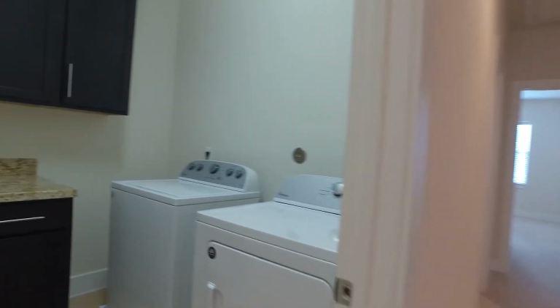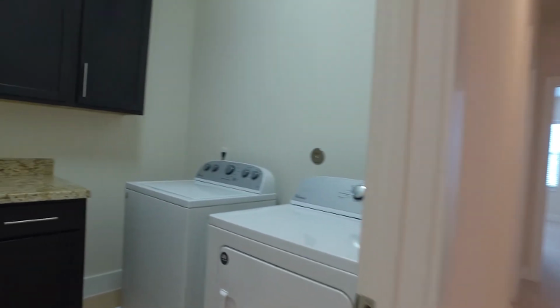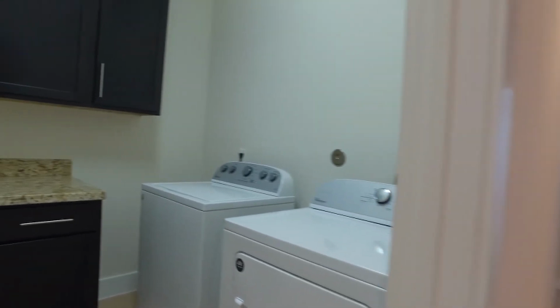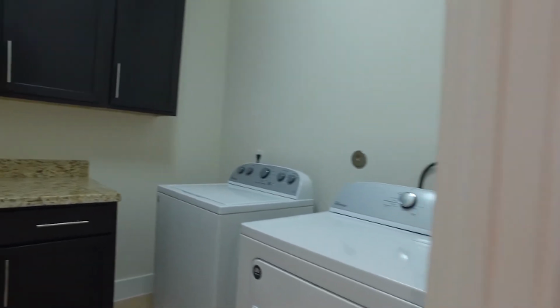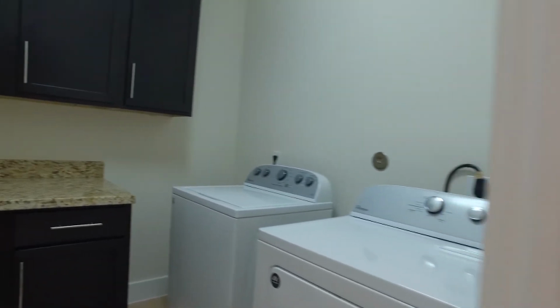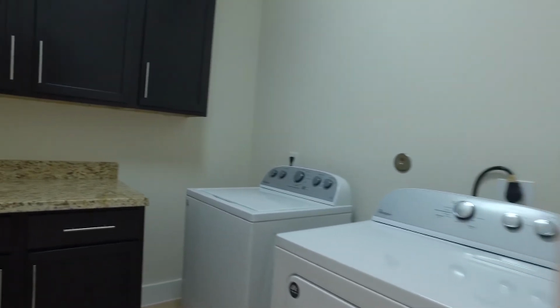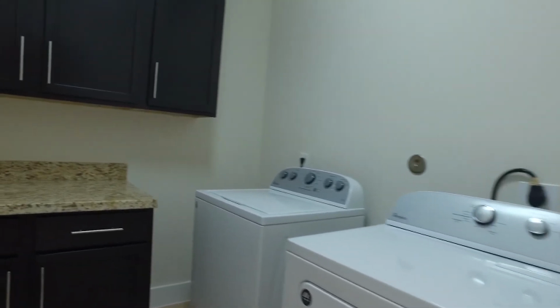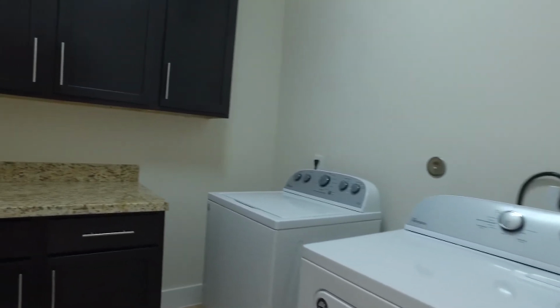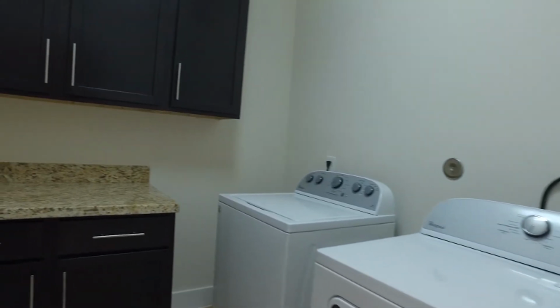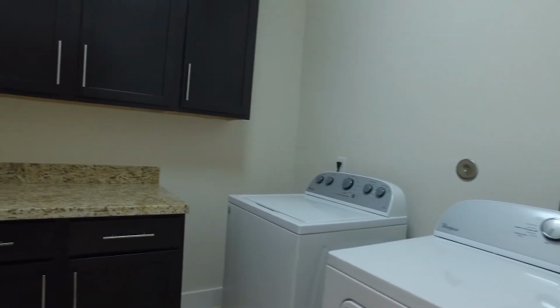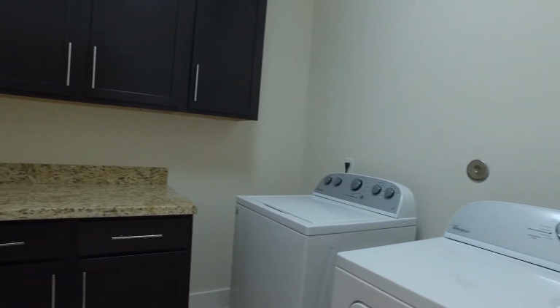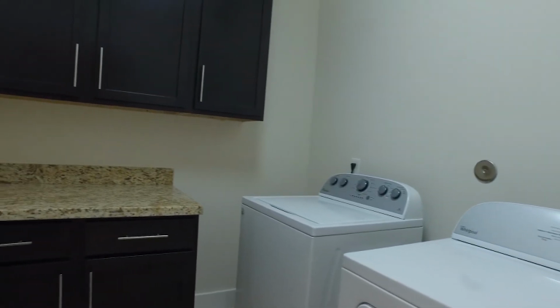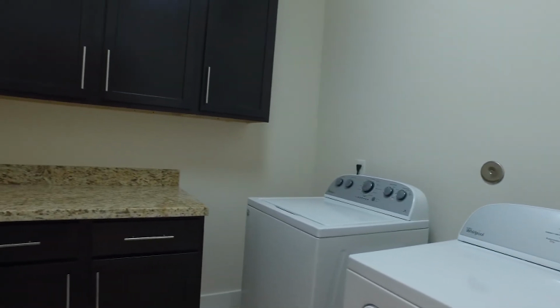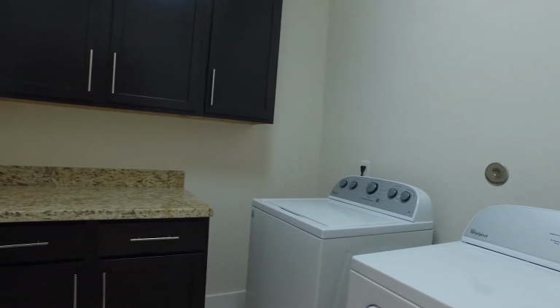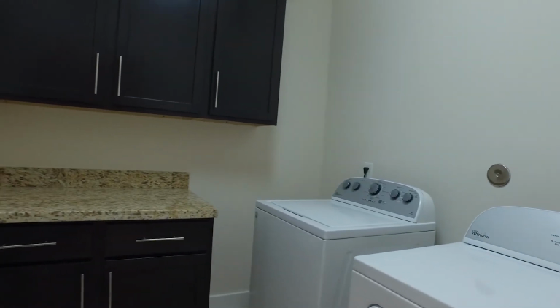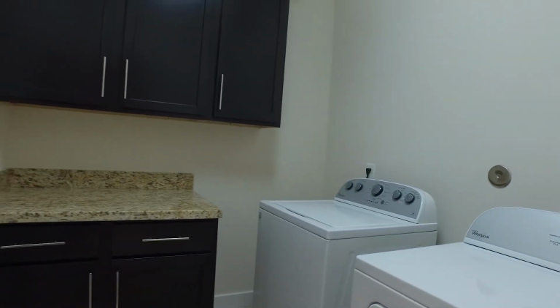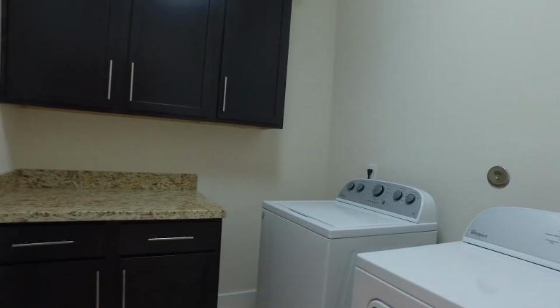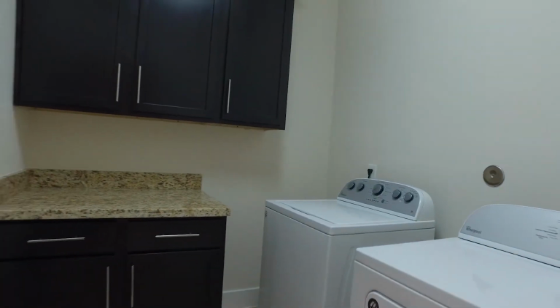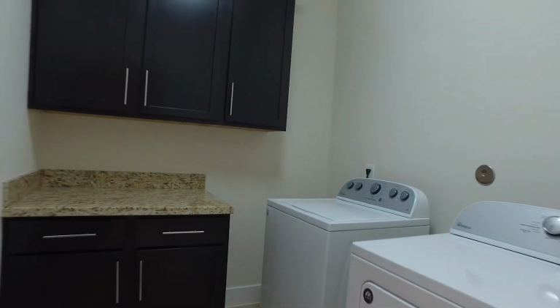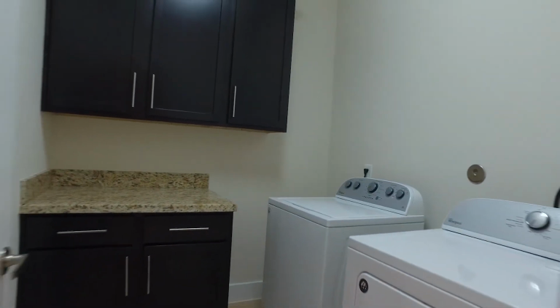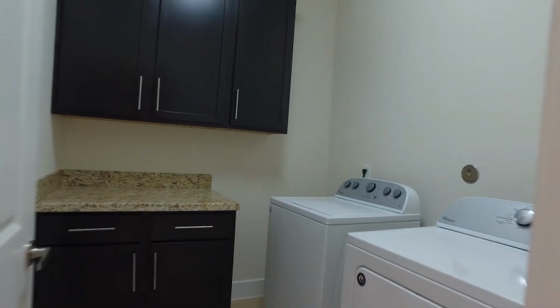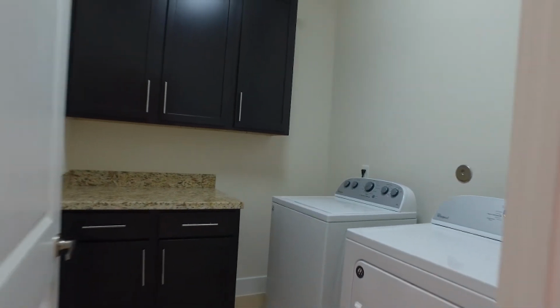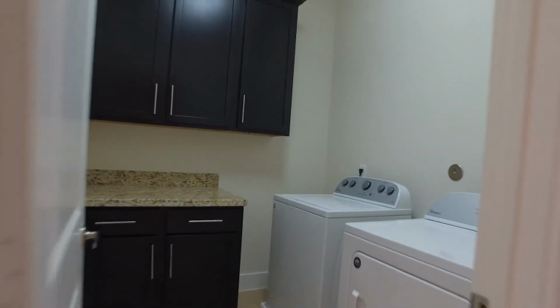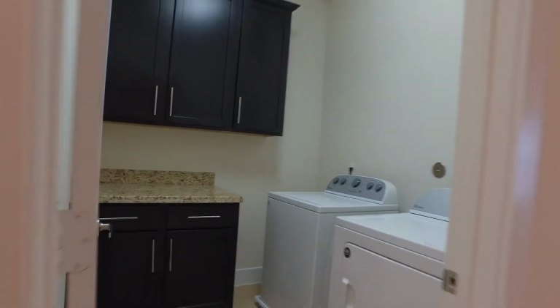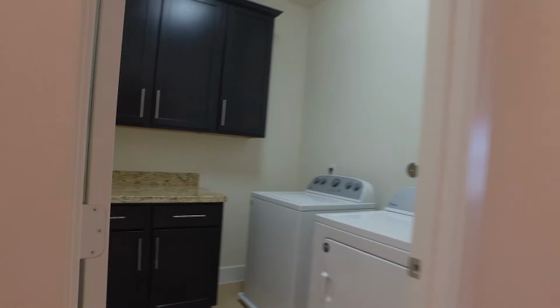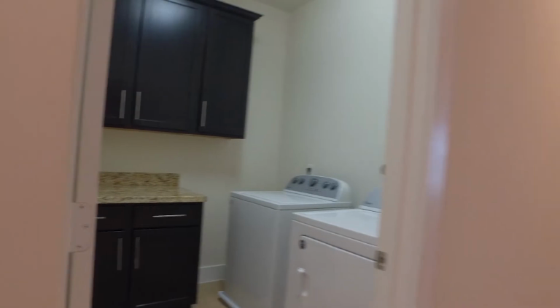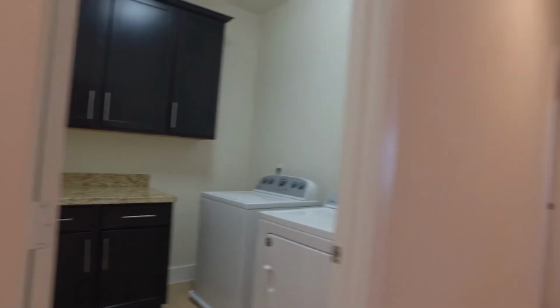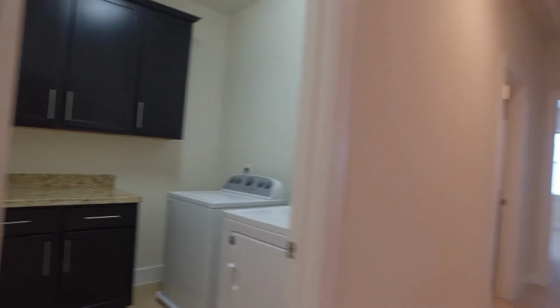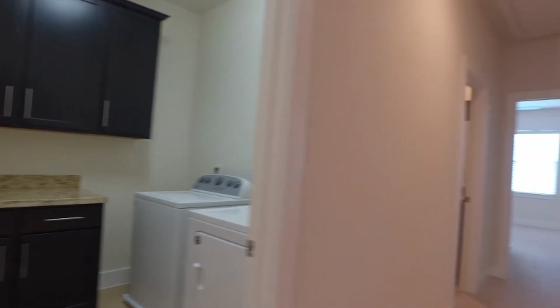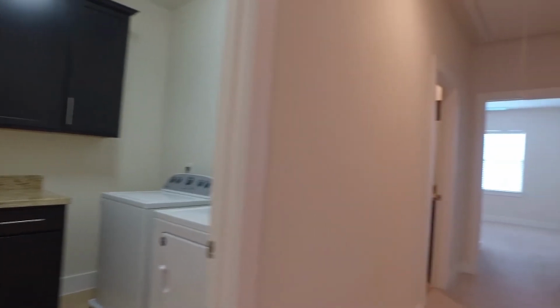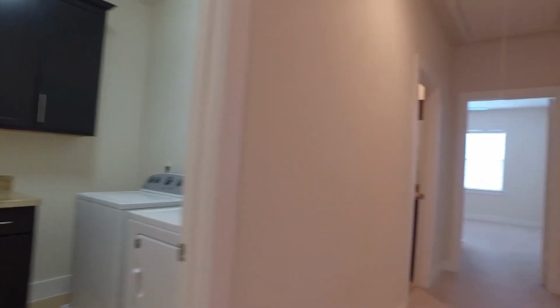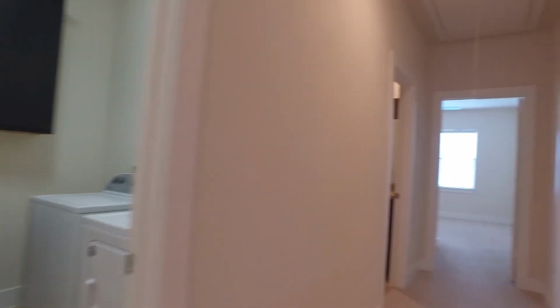There's lots of room in the utility room, with counters and cabinets, and the washer and dryer are included.